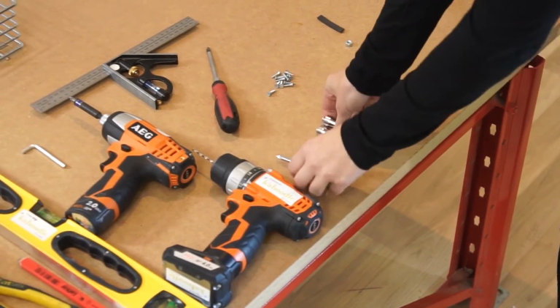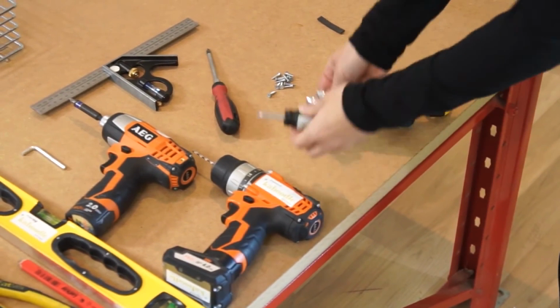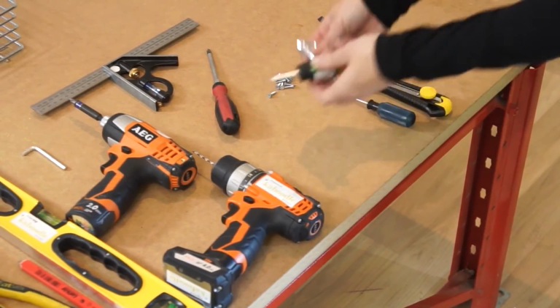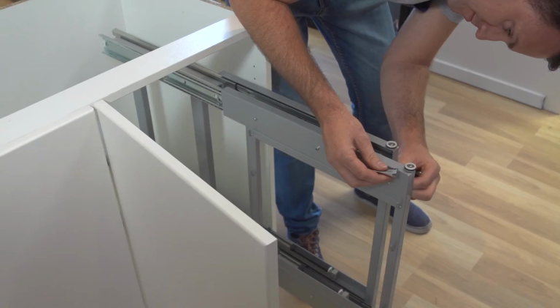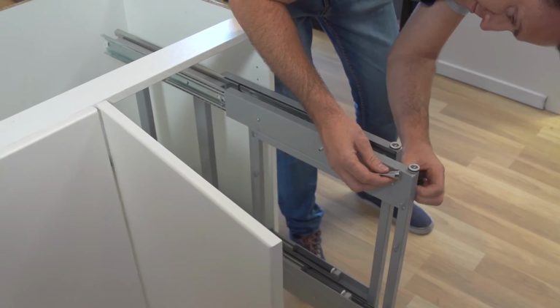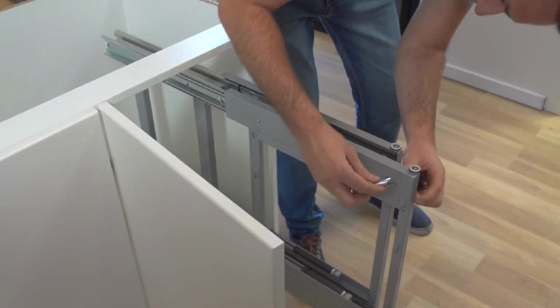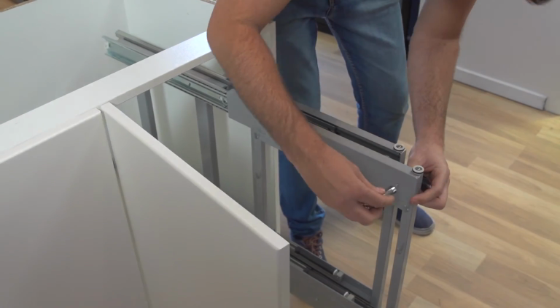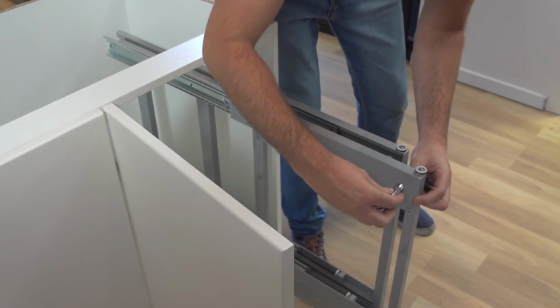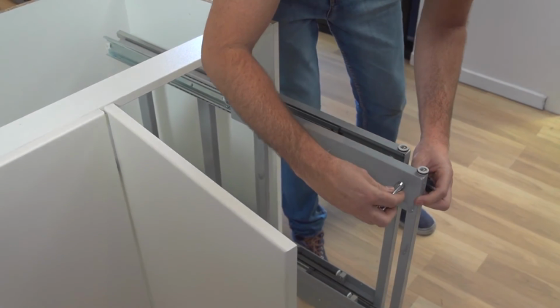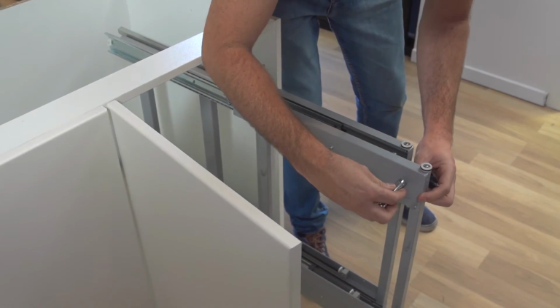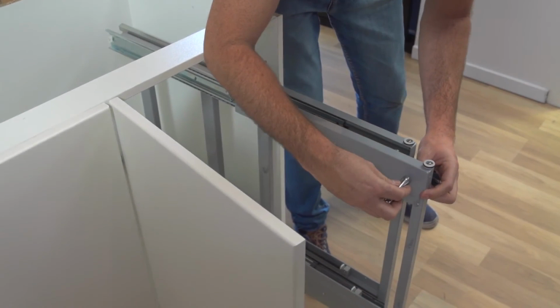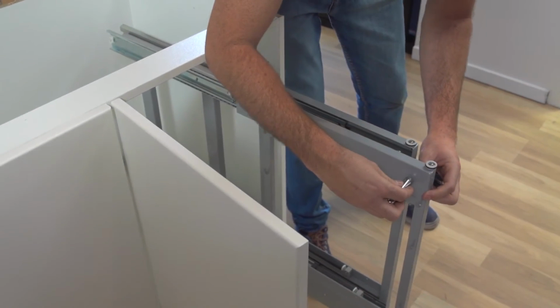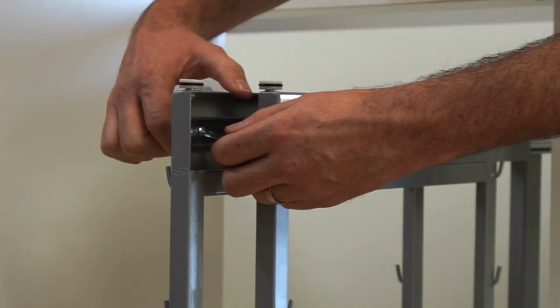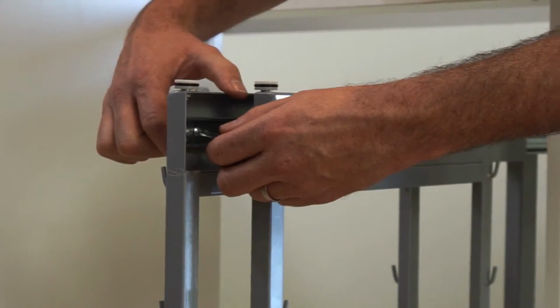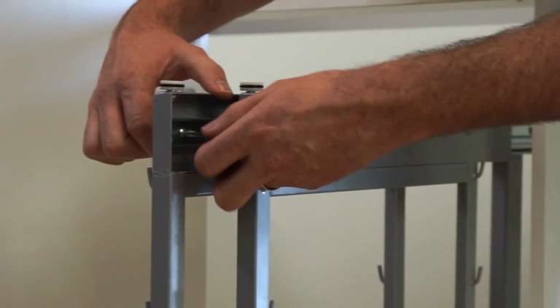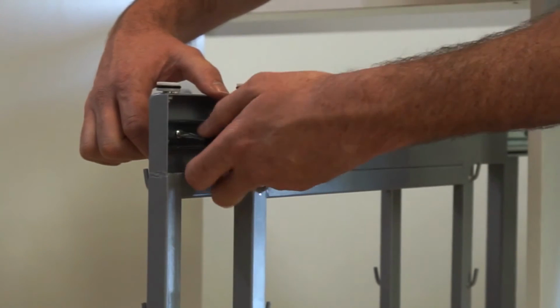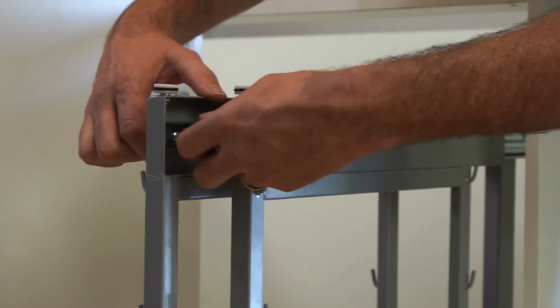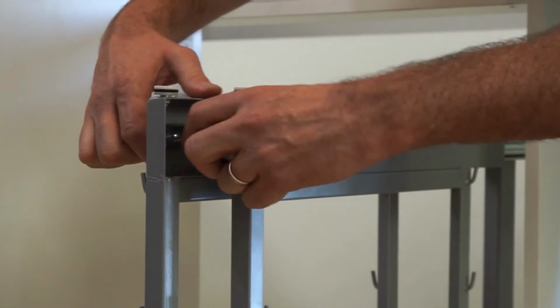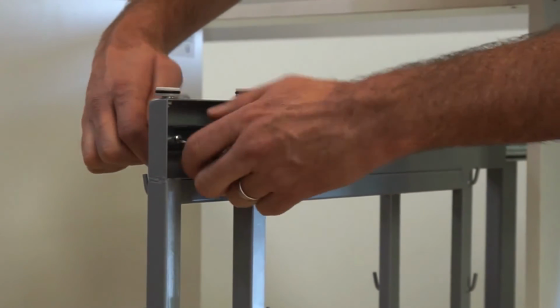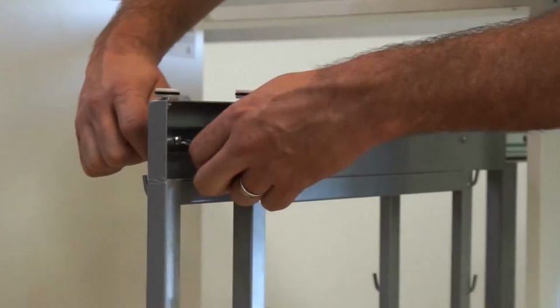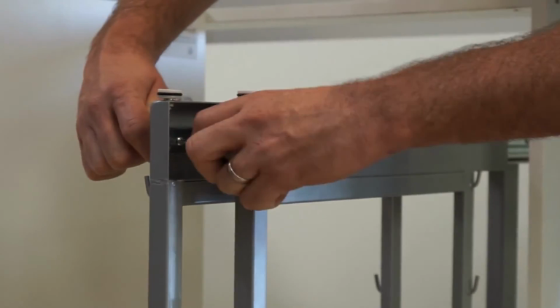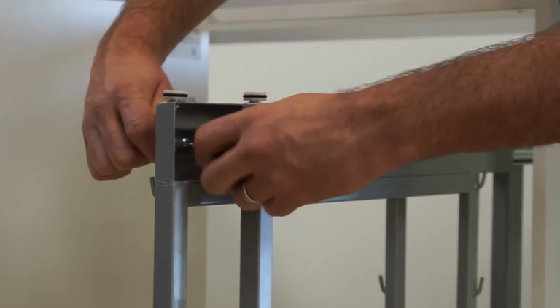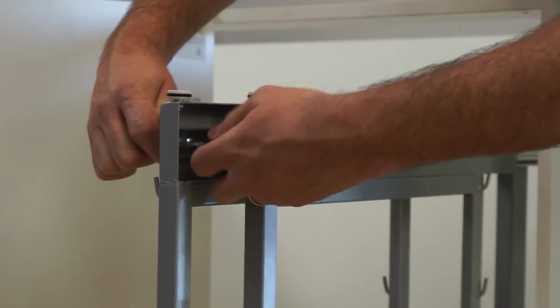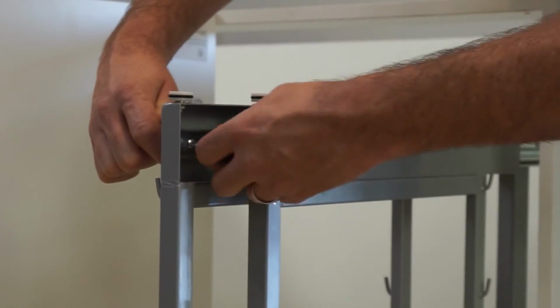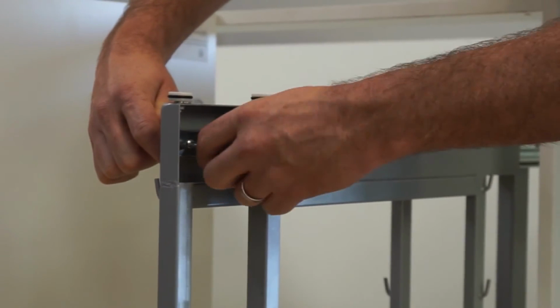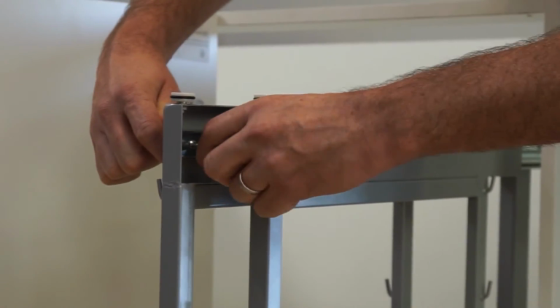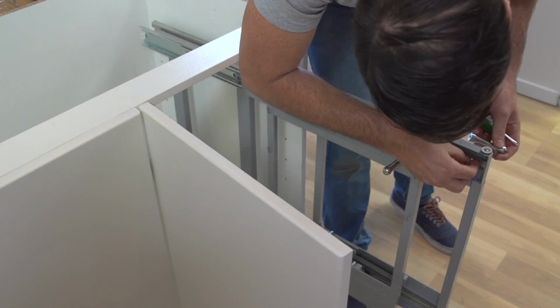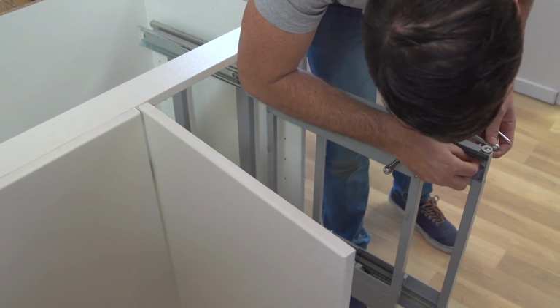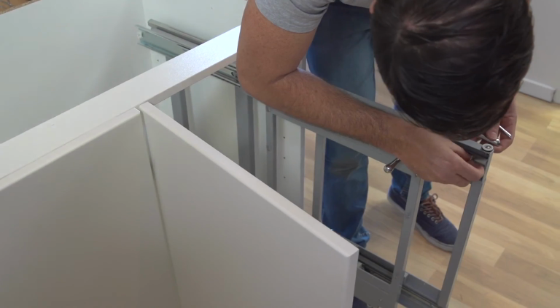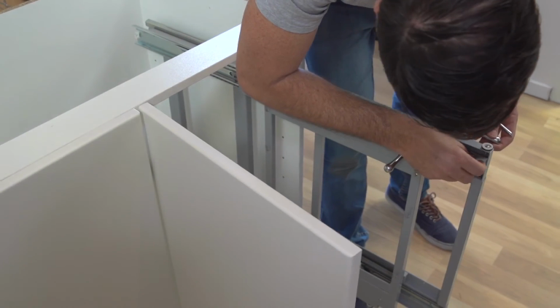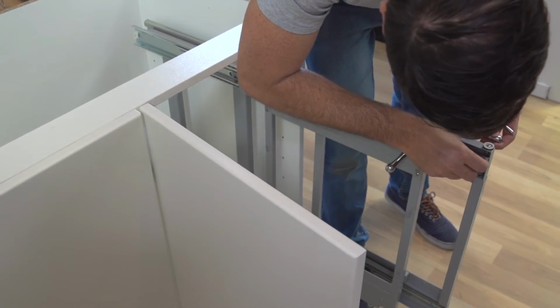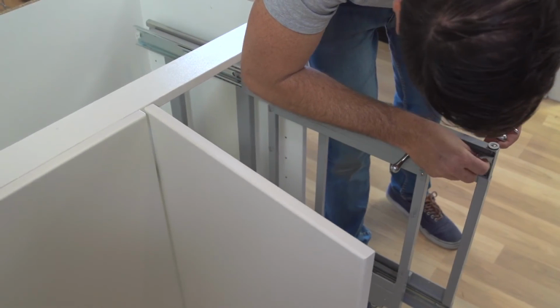To attach the handles, remove the screws and then position over the front holes on the frame and fix into place.